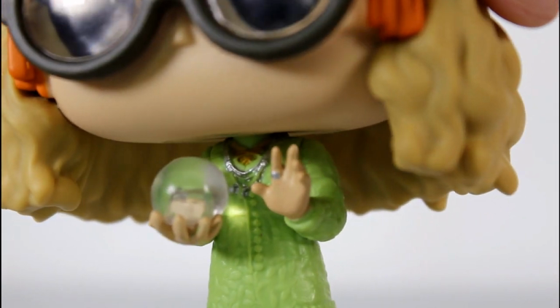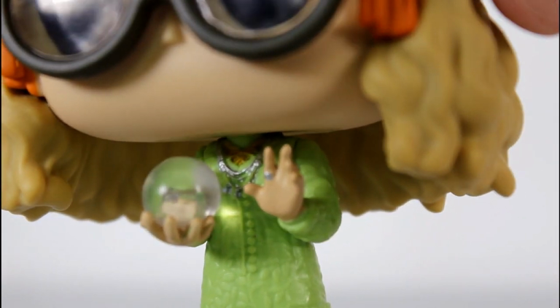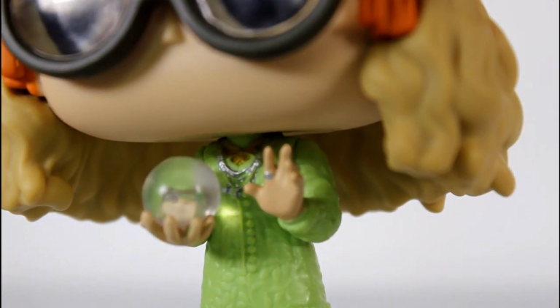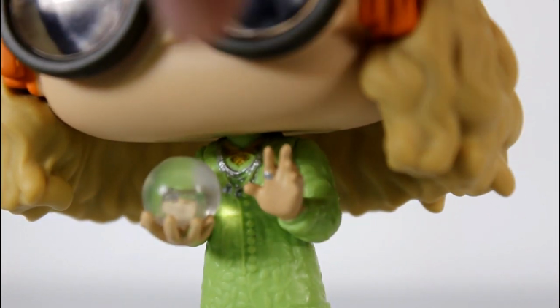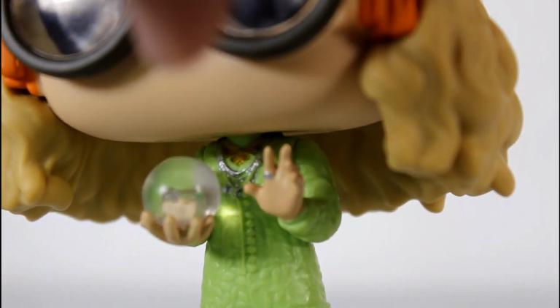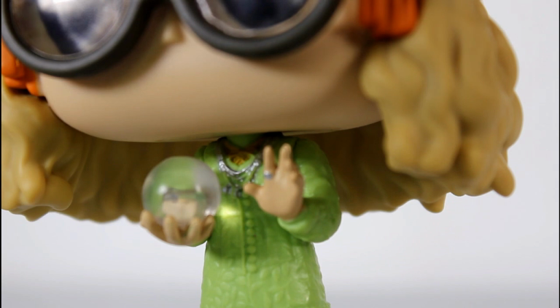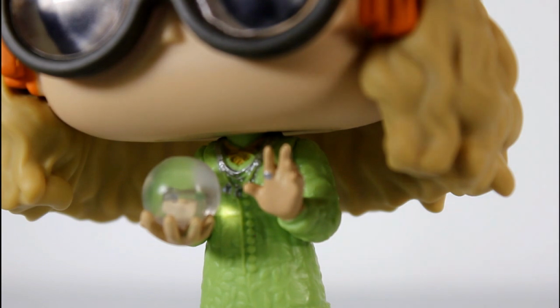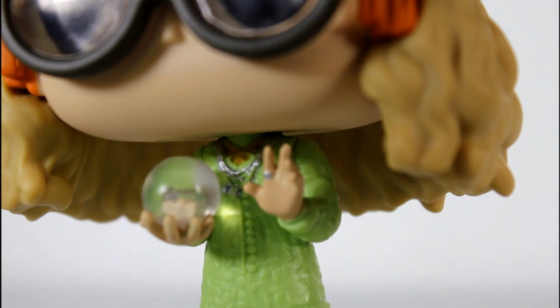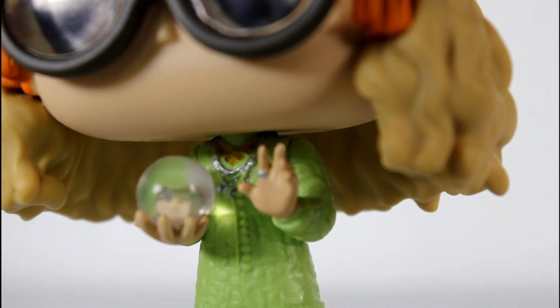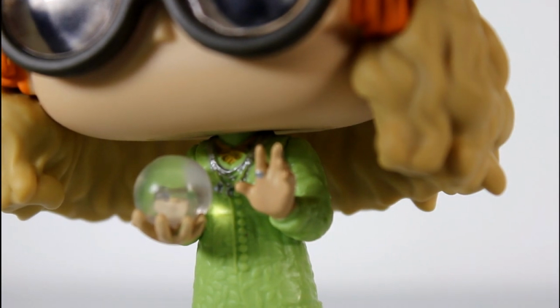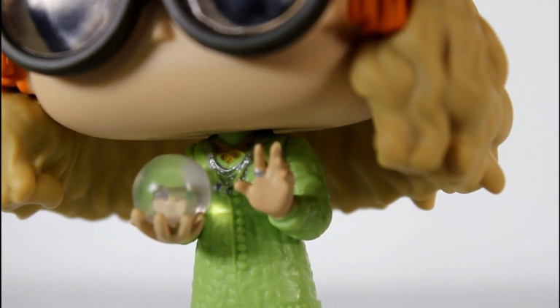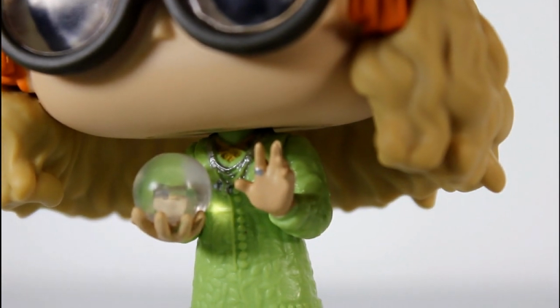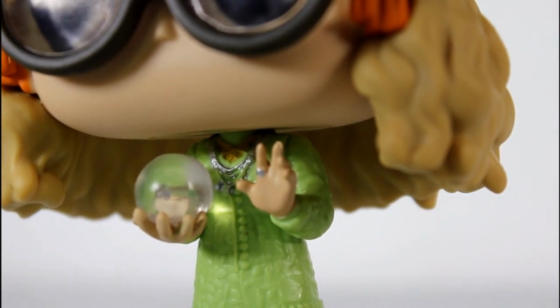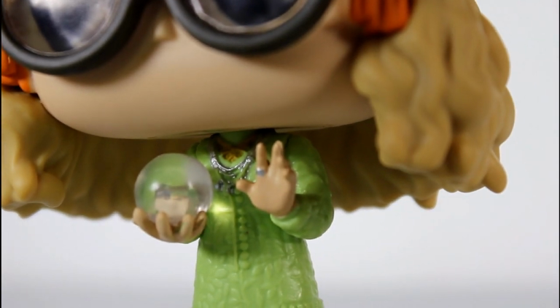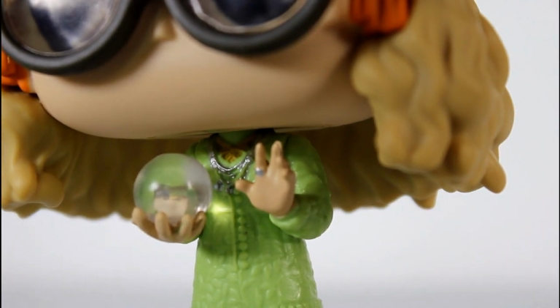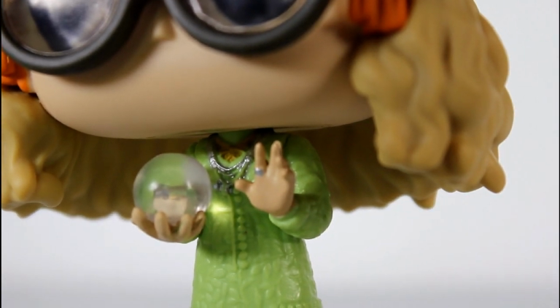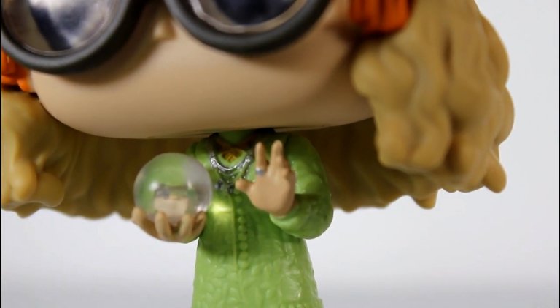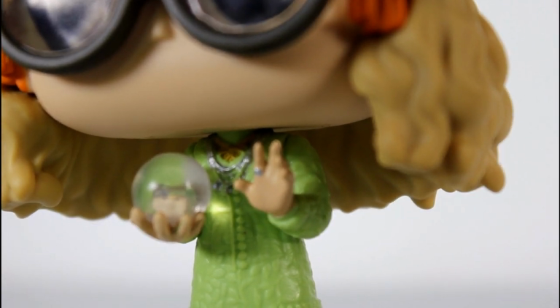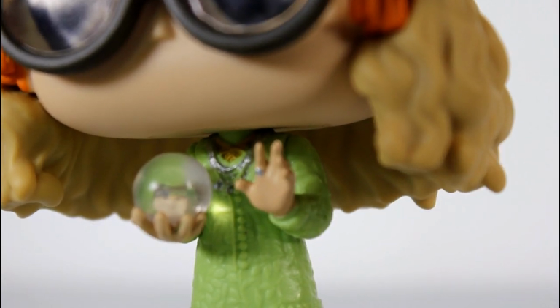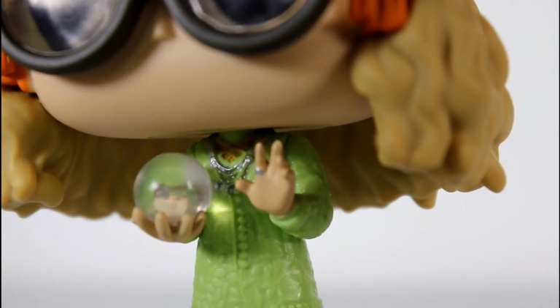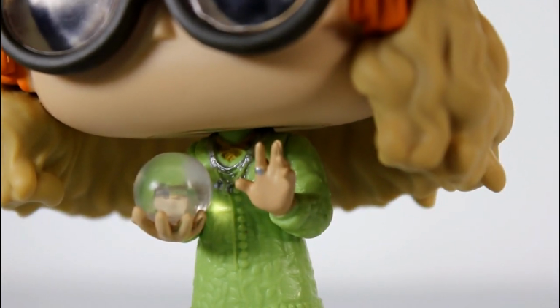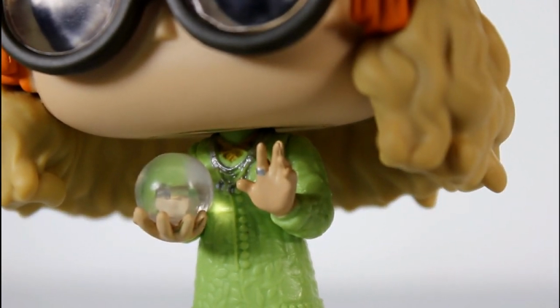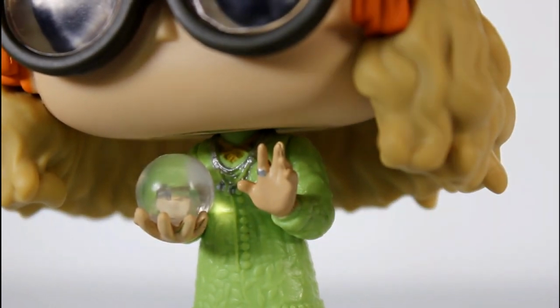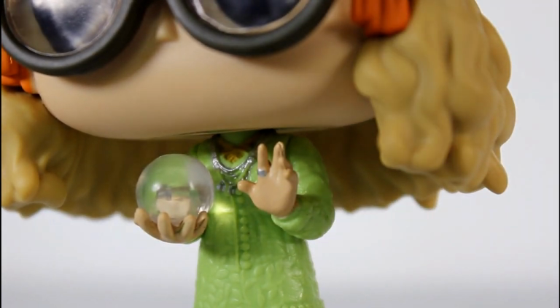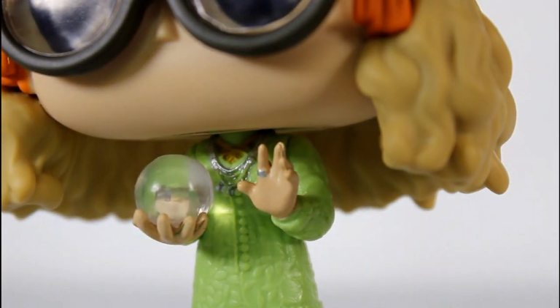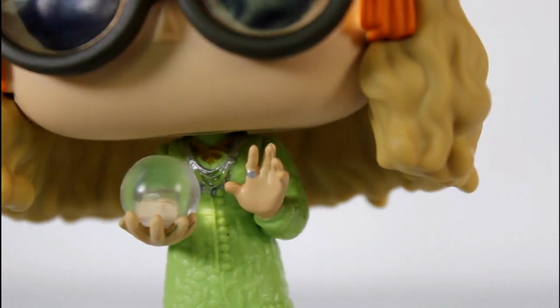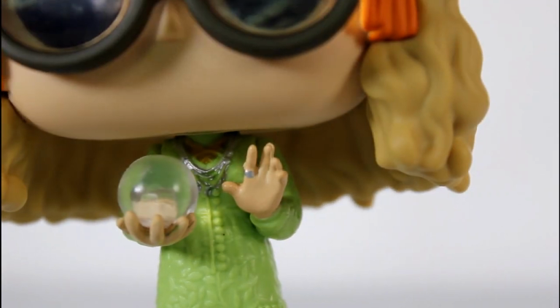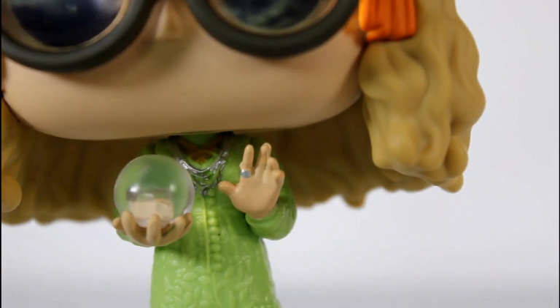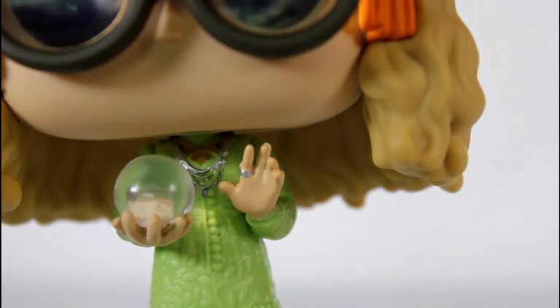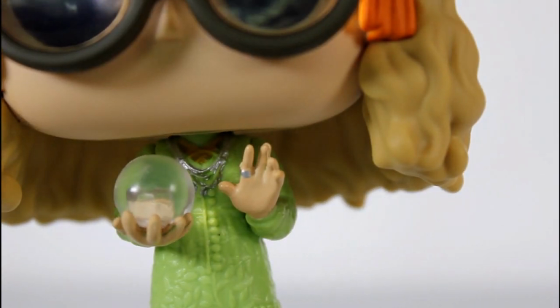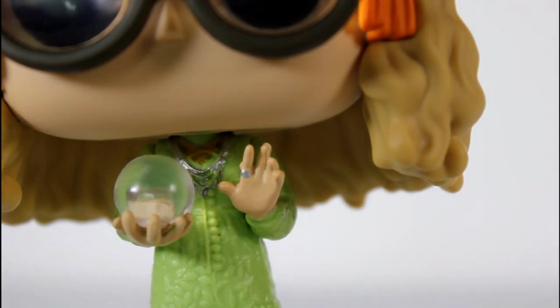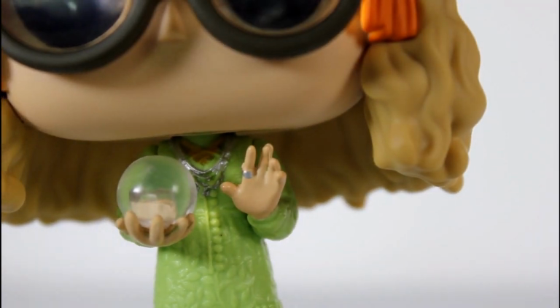One of the things I really like is the paint on her jewelry around her neck and also on her finger. That one ring looks really, really good.